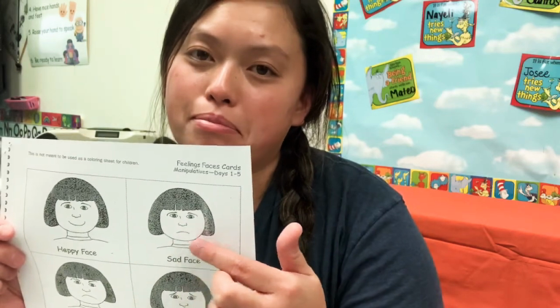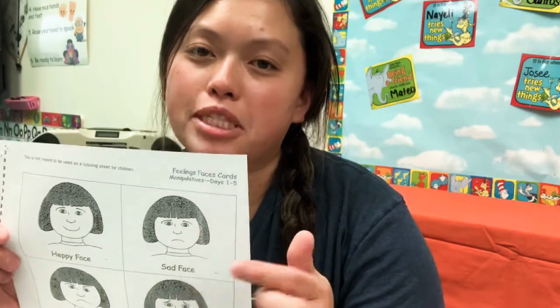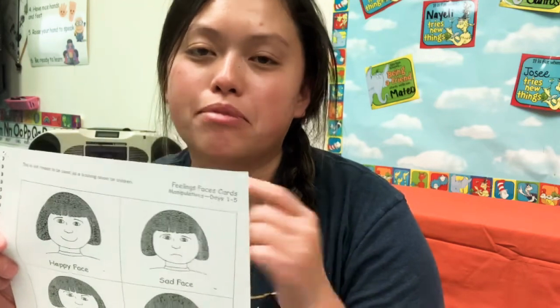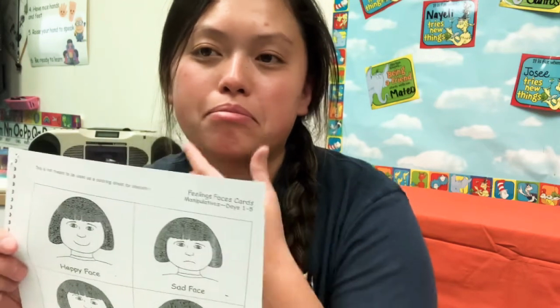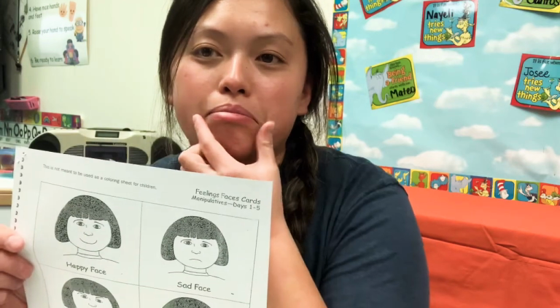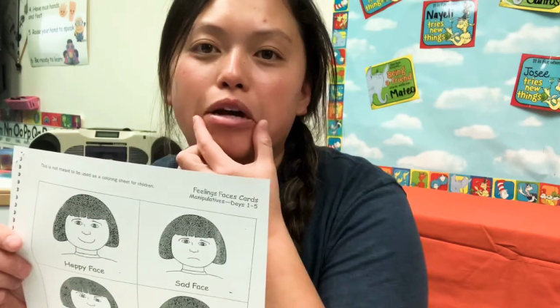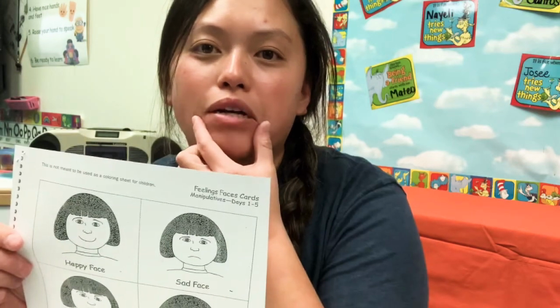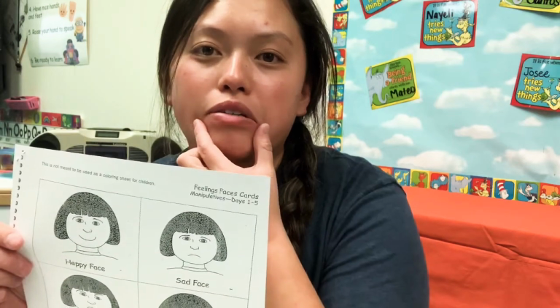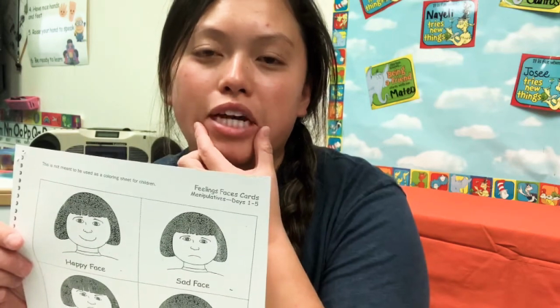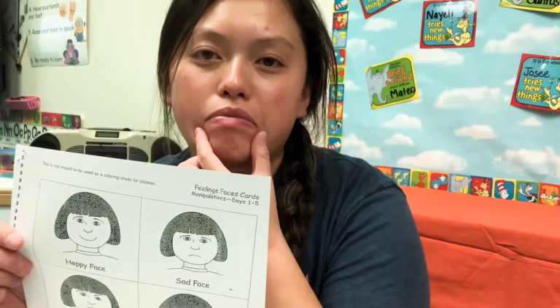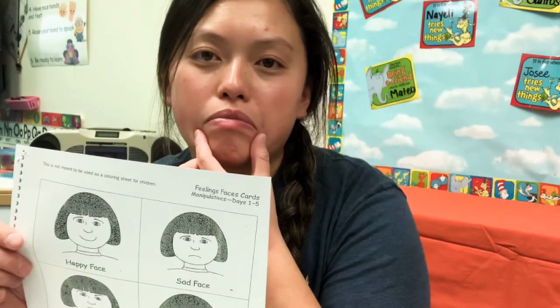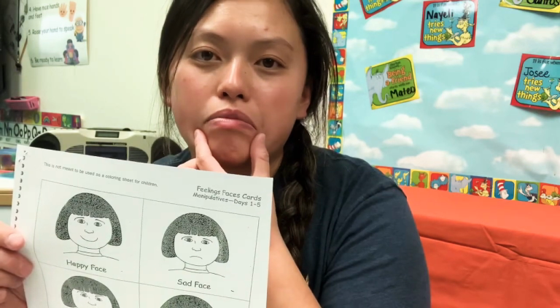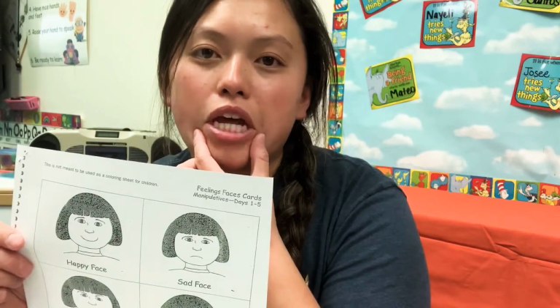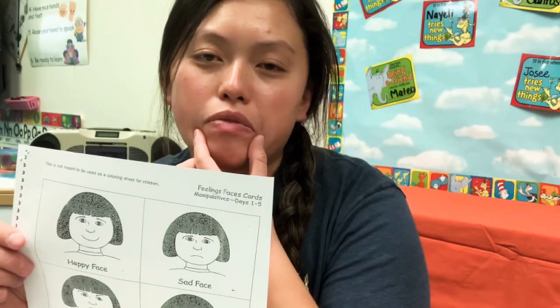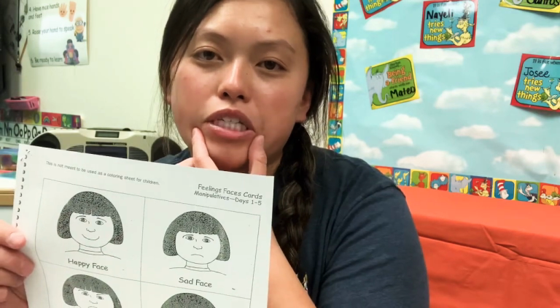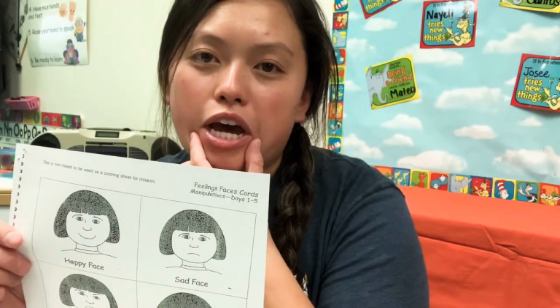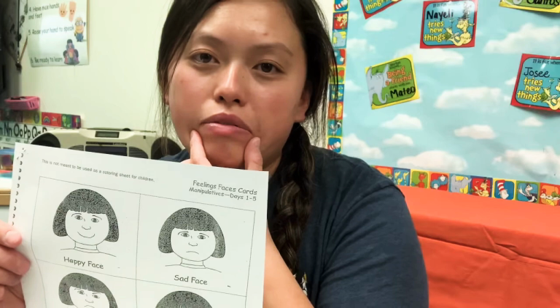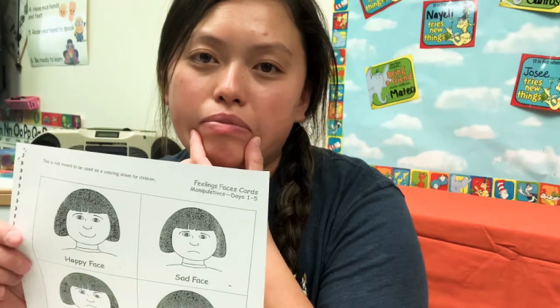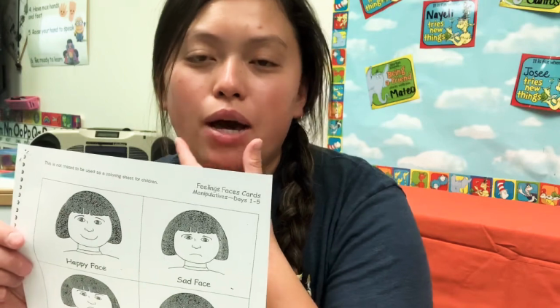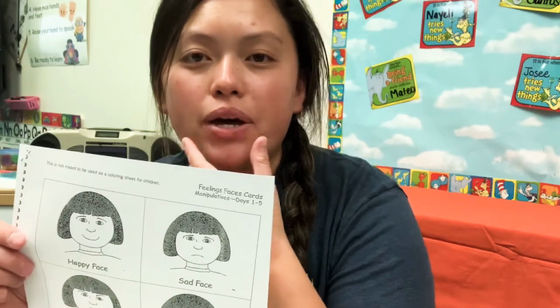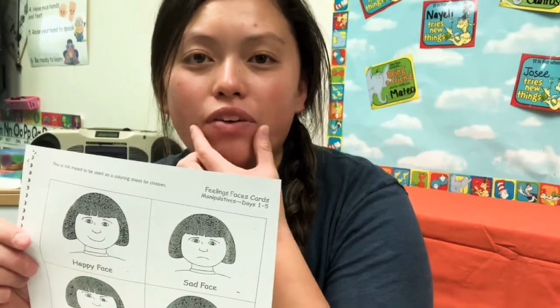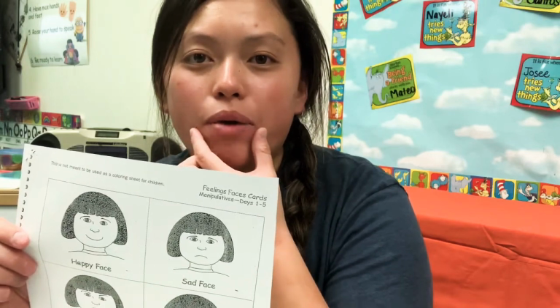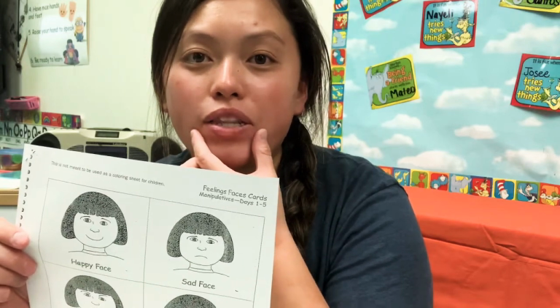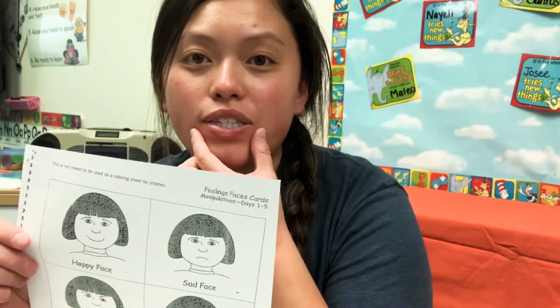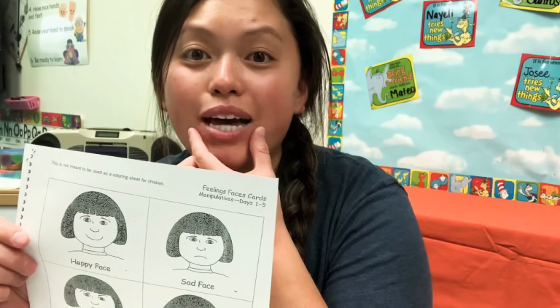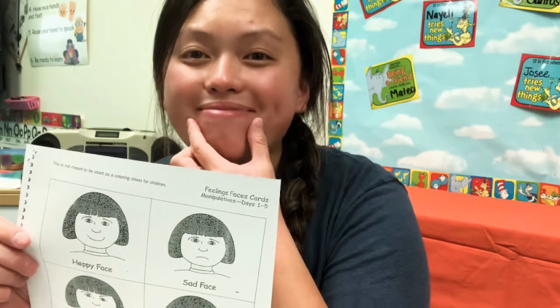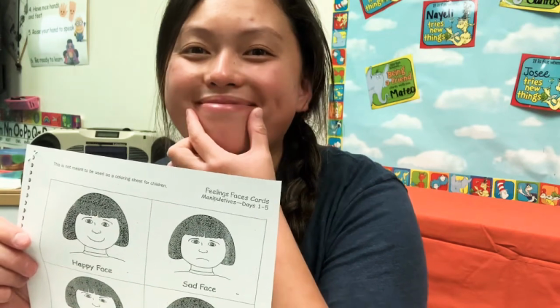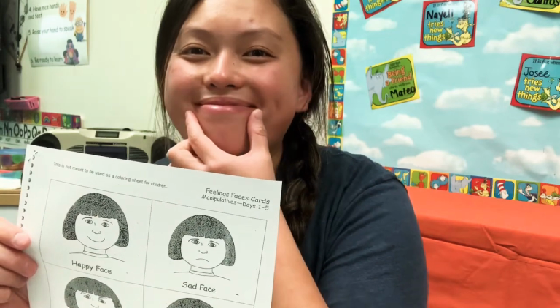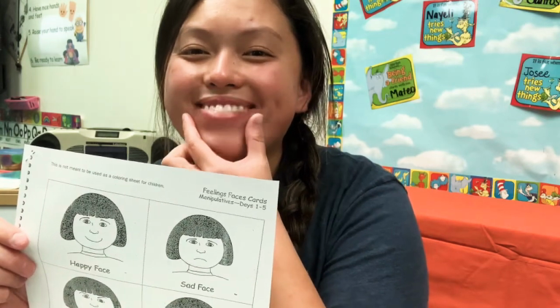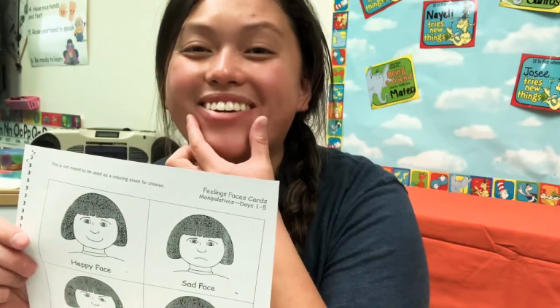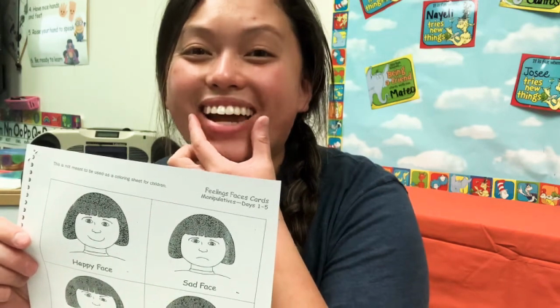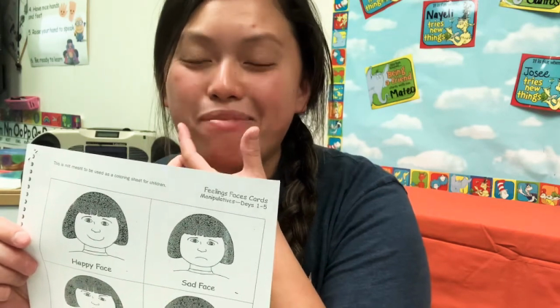See, our mouth goes down and we're sad. But if our mouth goes up, then we're happy.